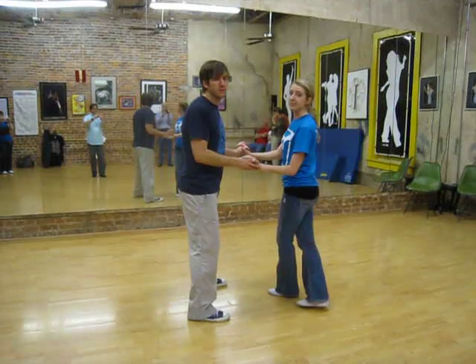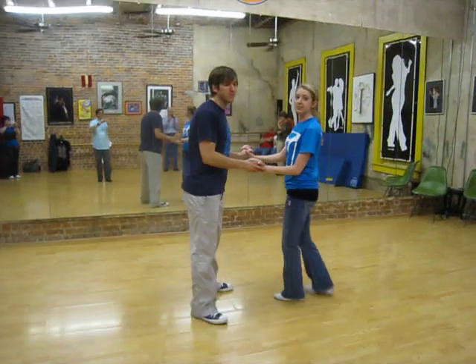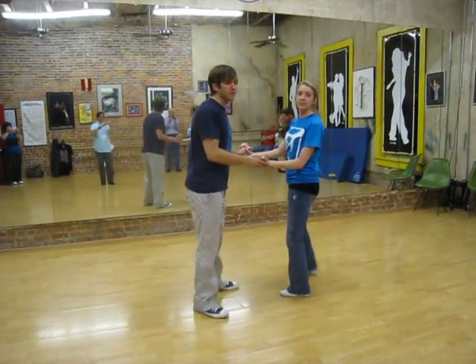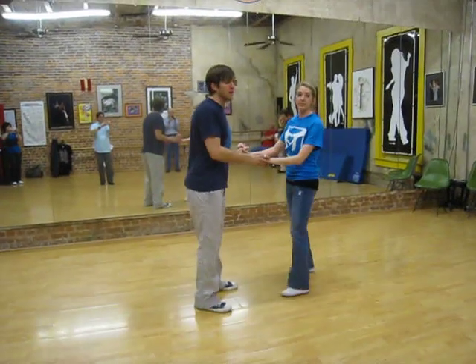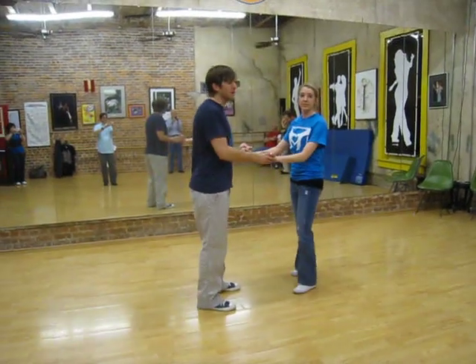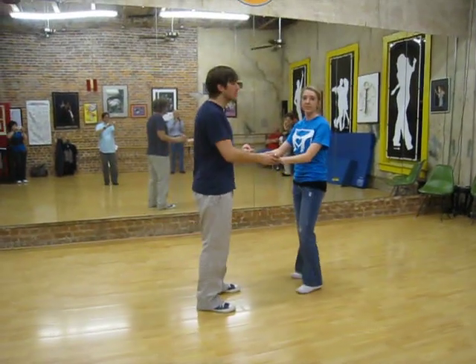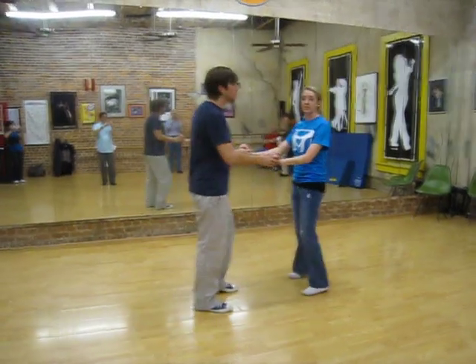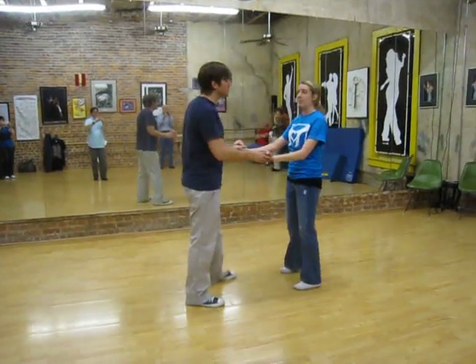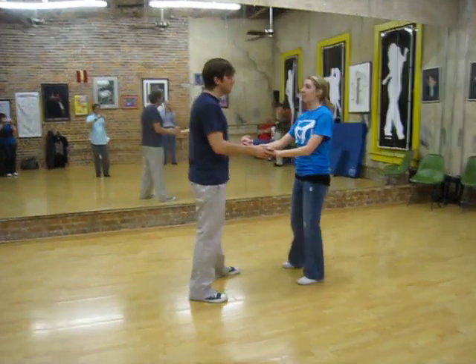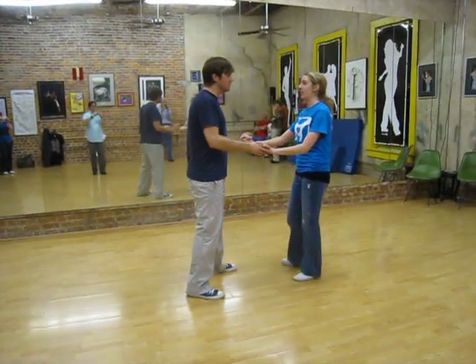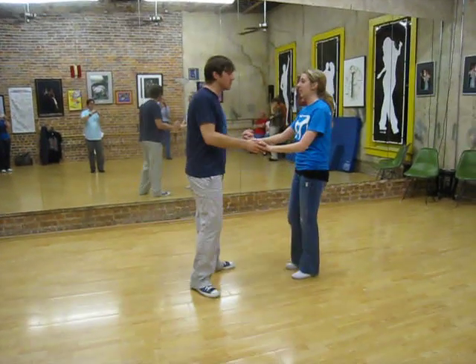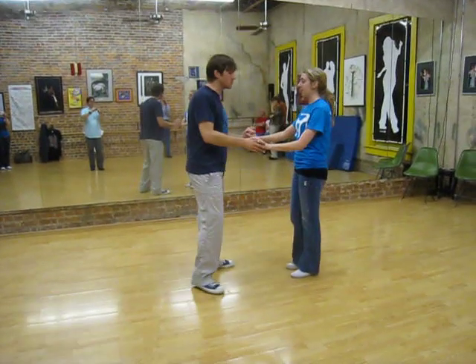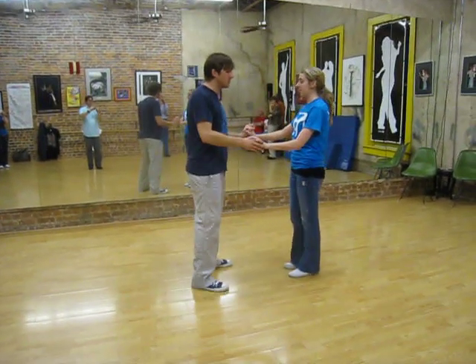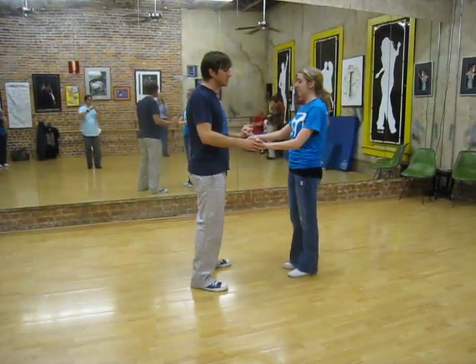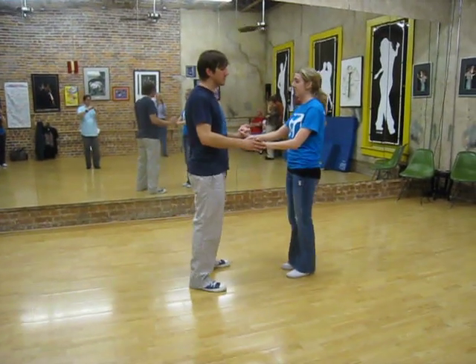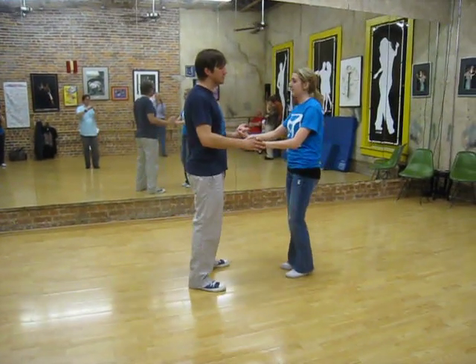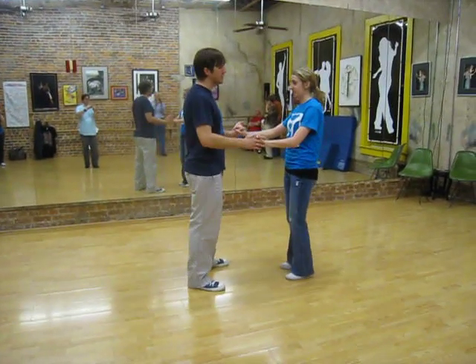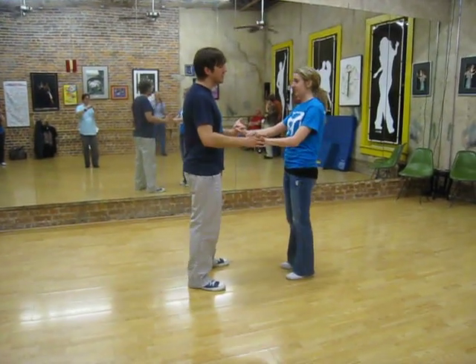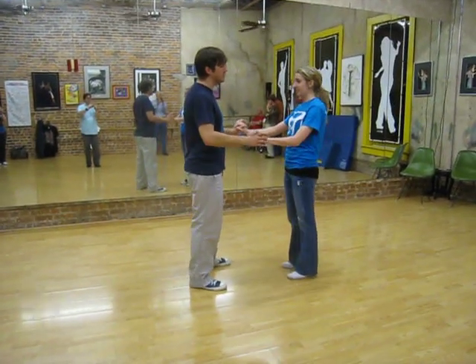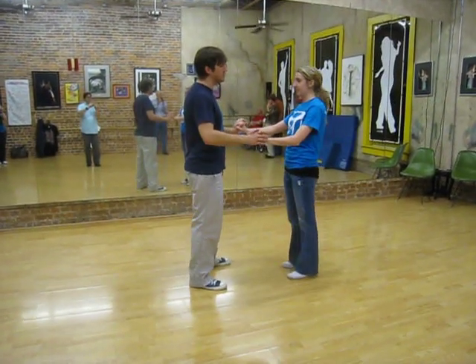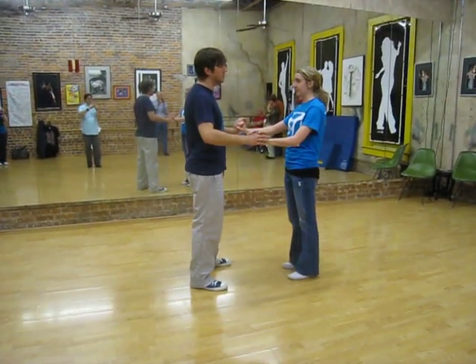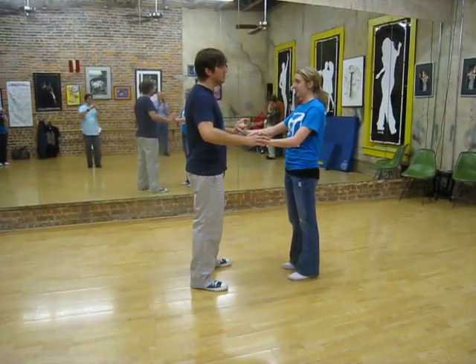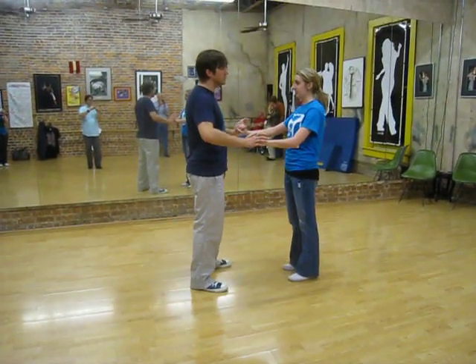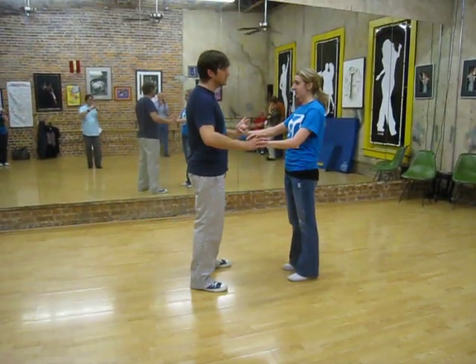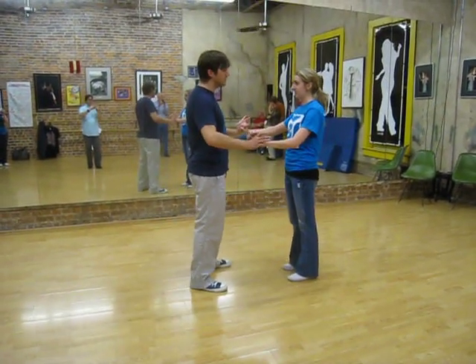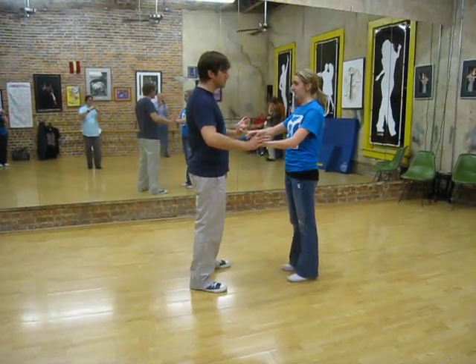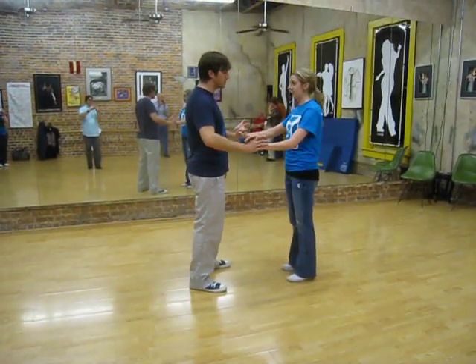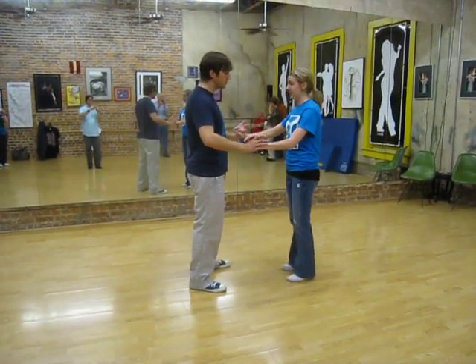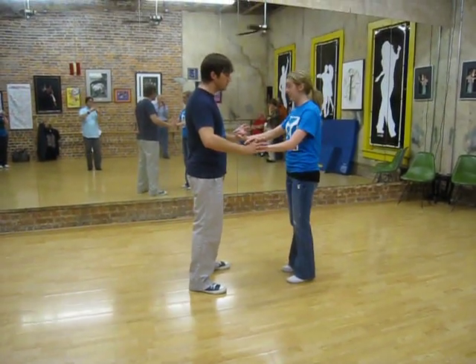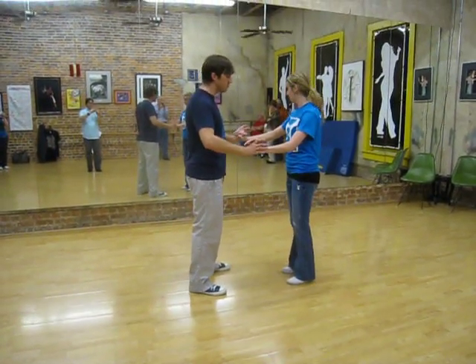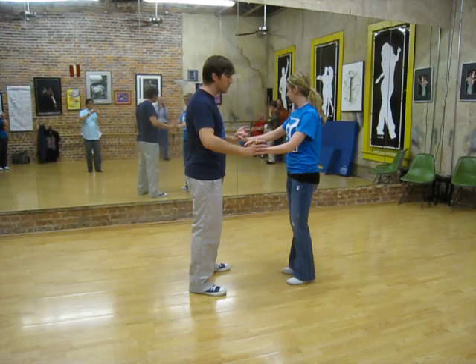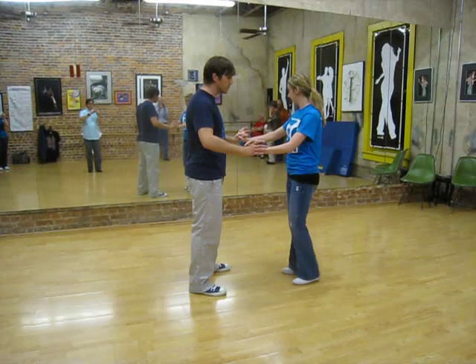Hello, this week in East Coast Swing we talked about continuing our theme of using your partner.